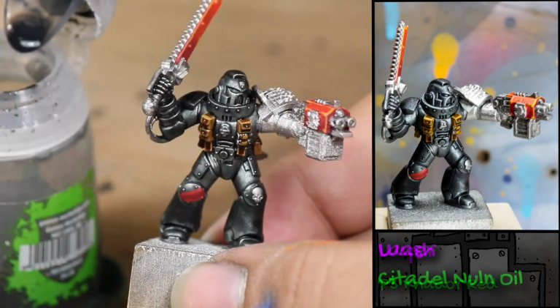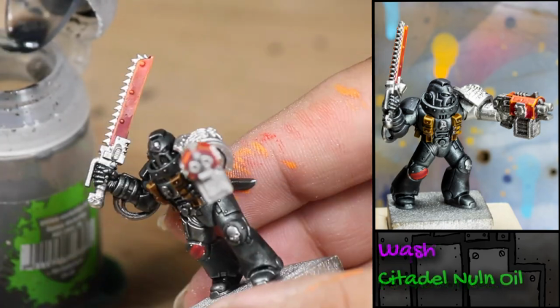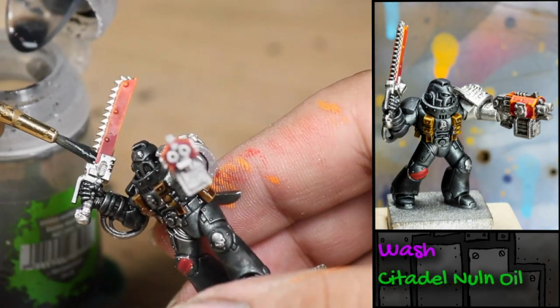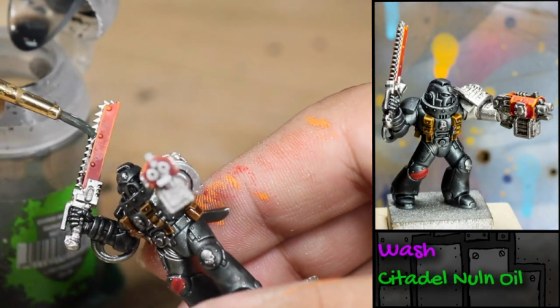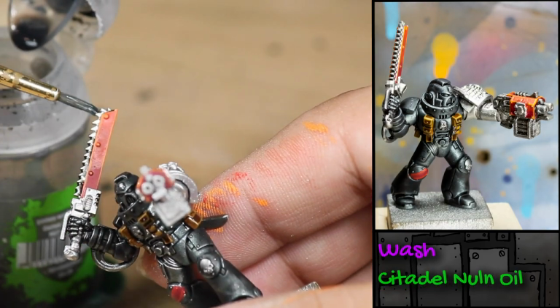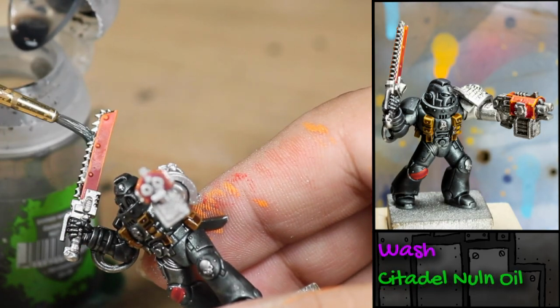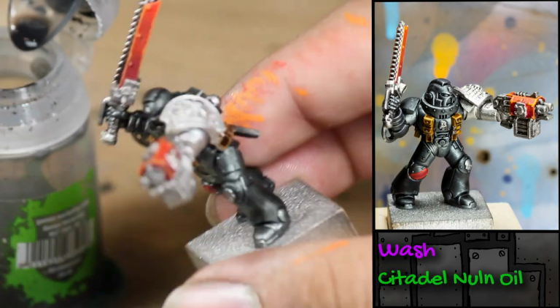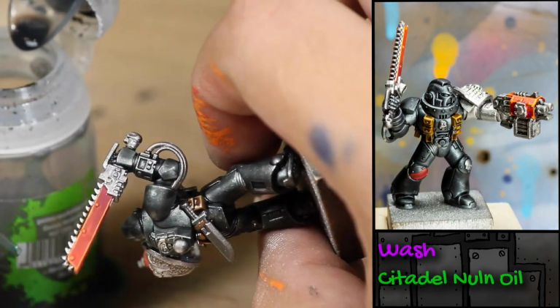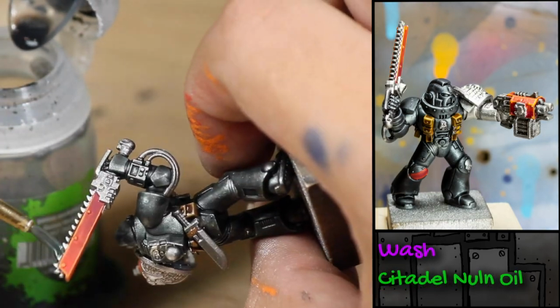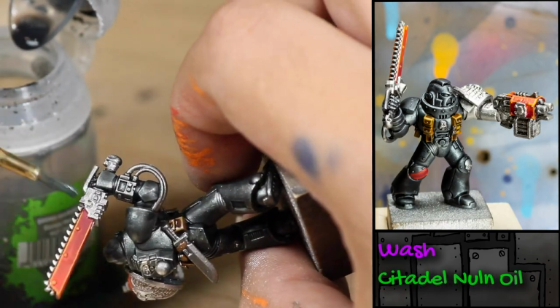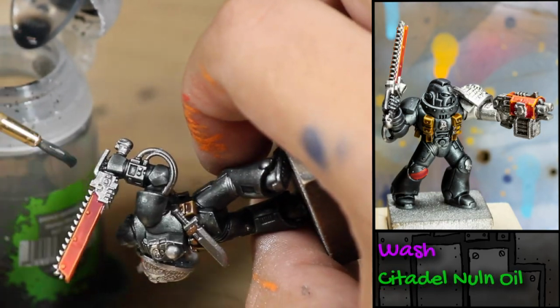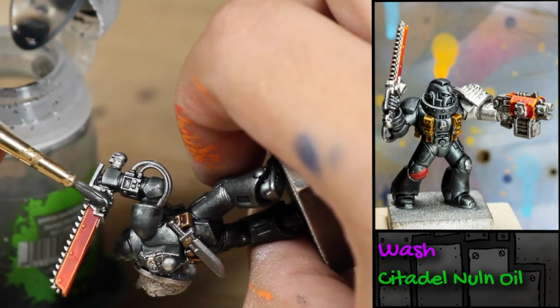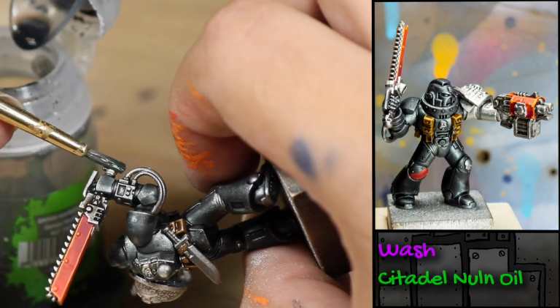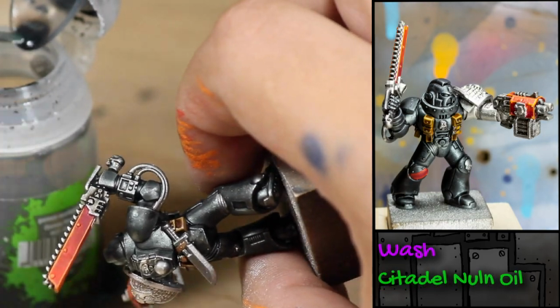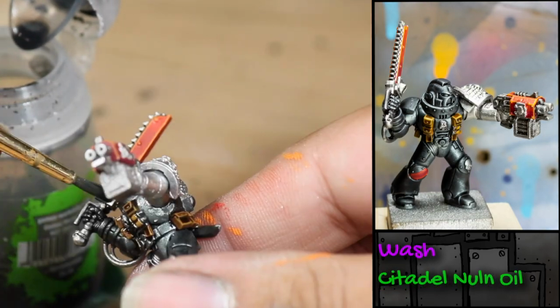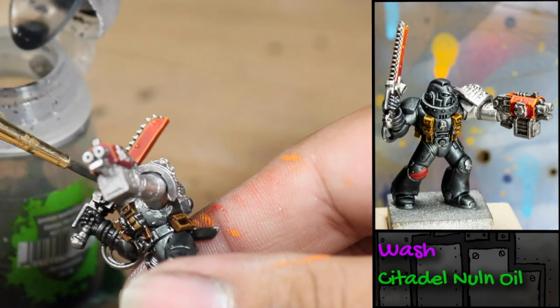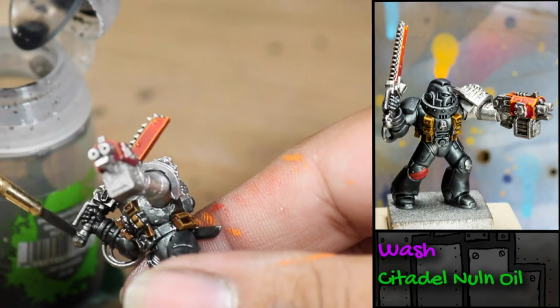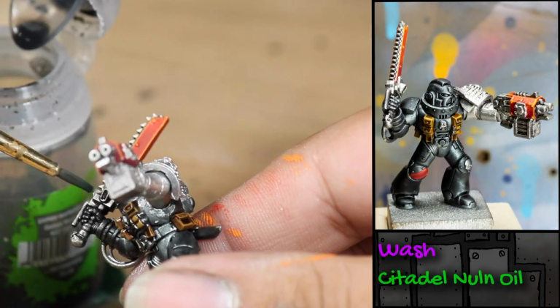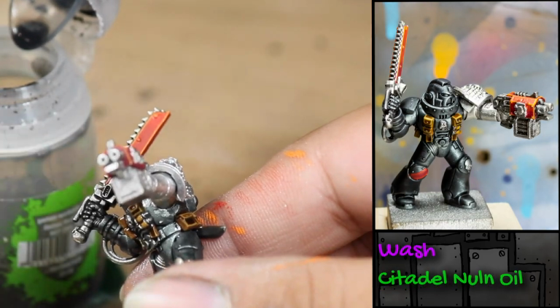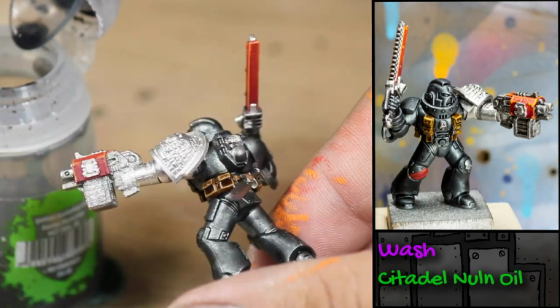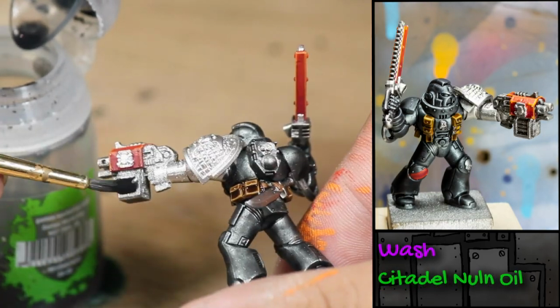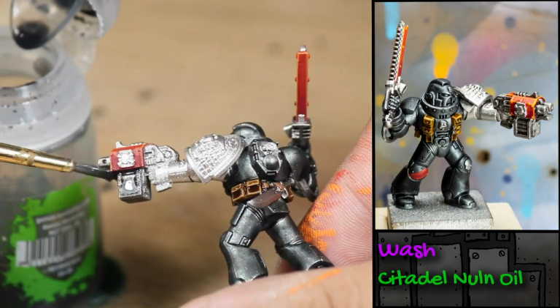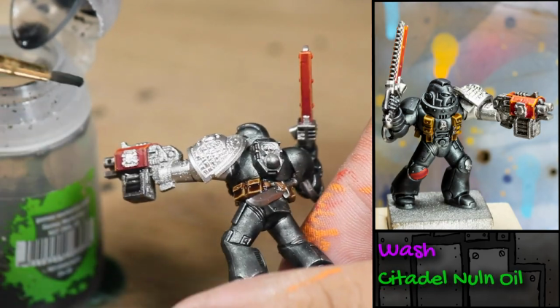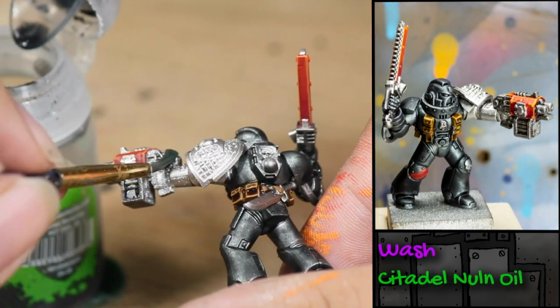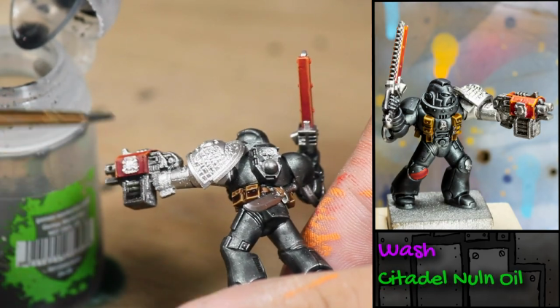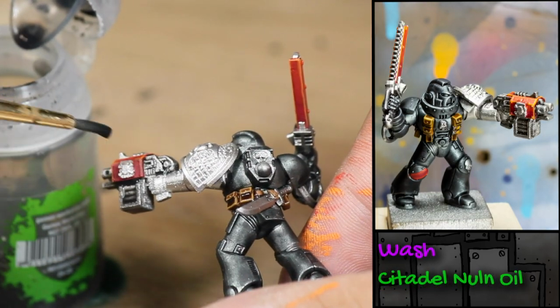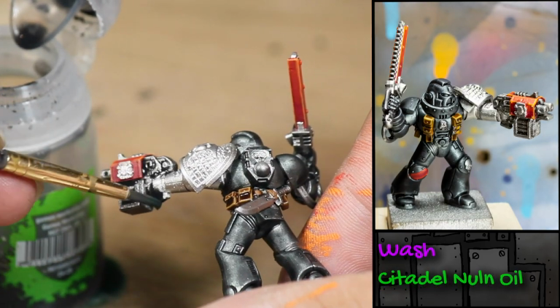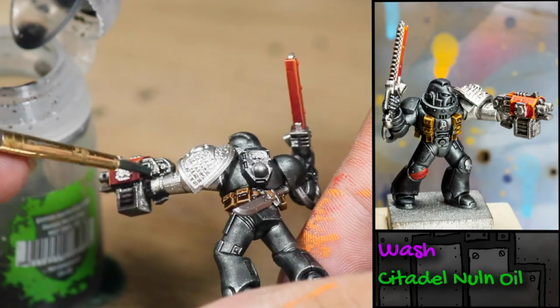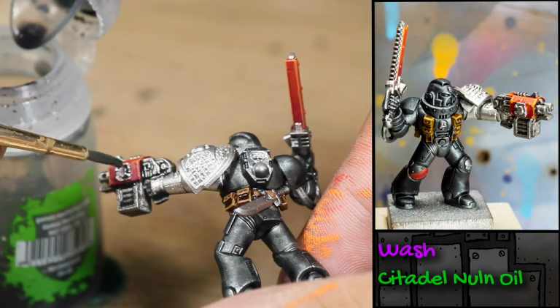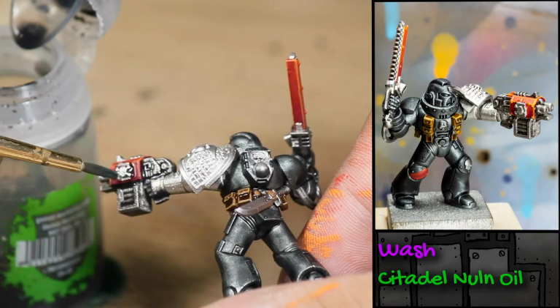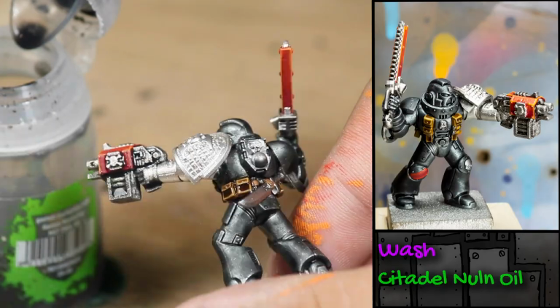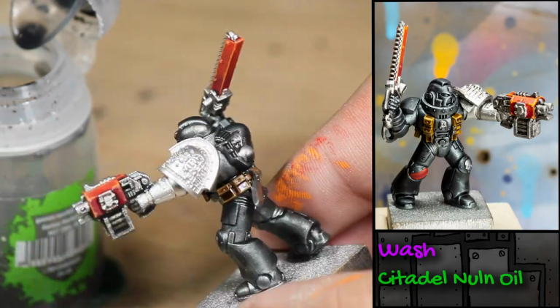Next, I washed the metal parts of his weapons and his left arm and shoulder pad with some Games Workshop Nuln Oil.